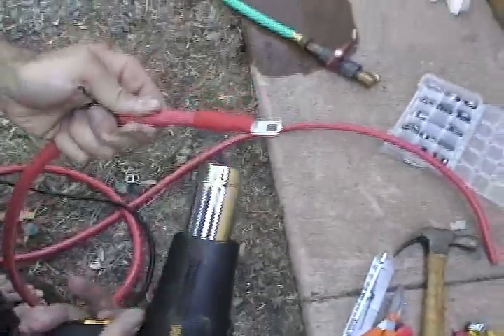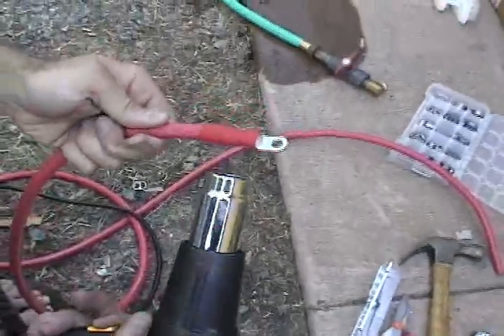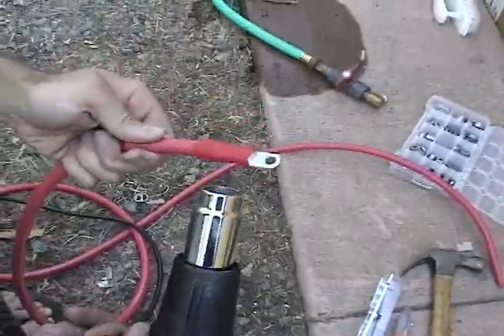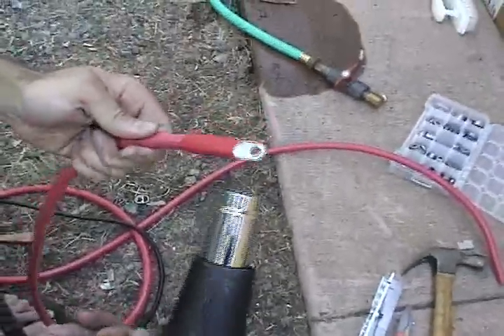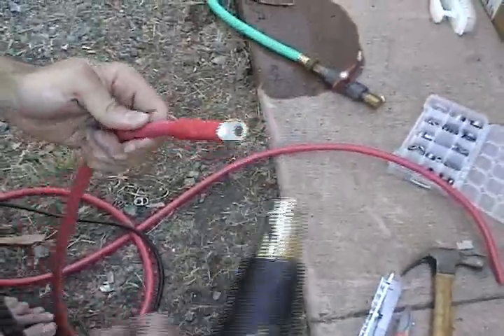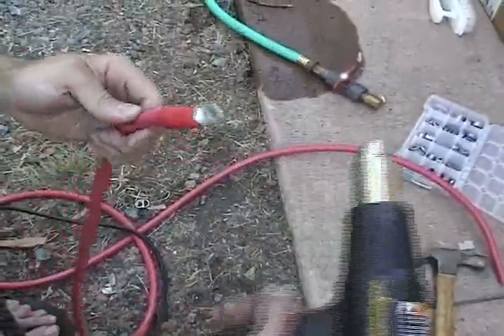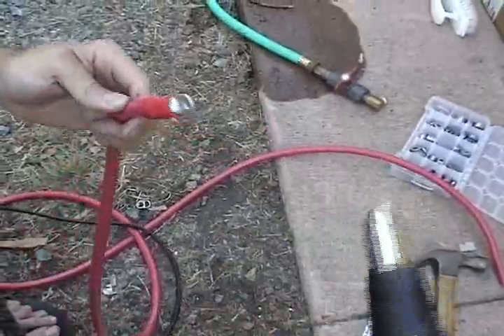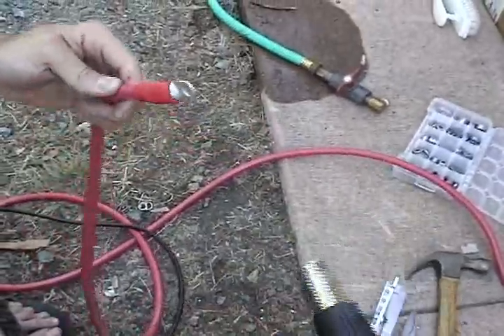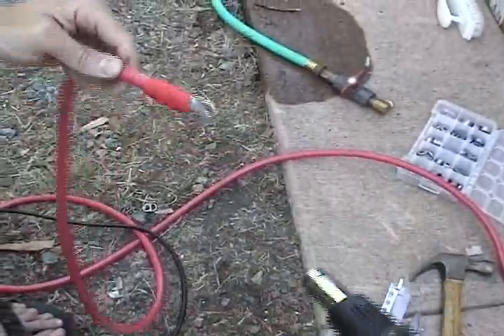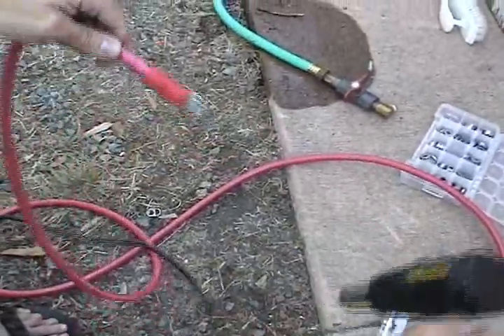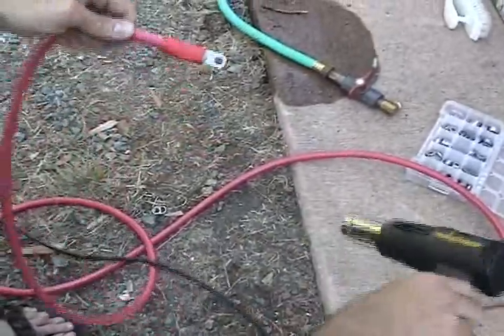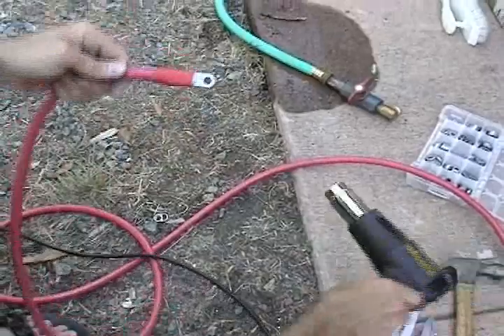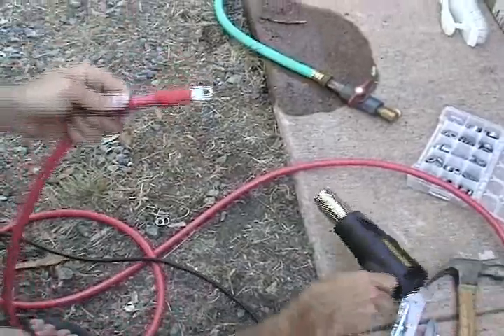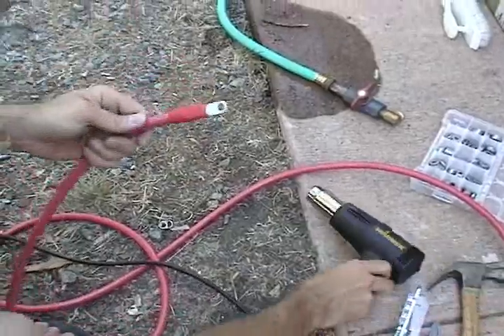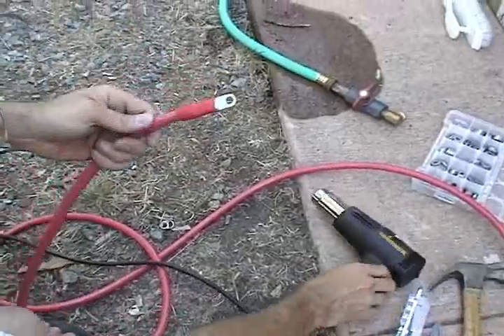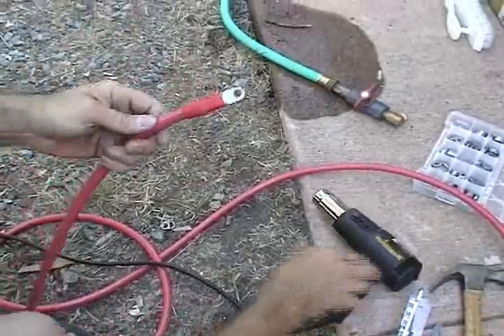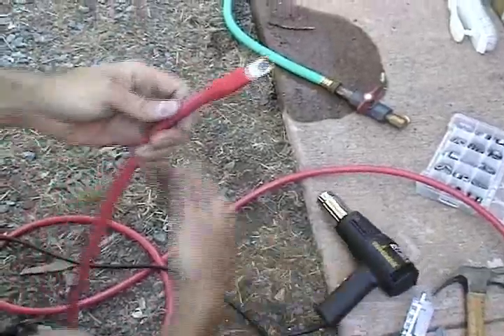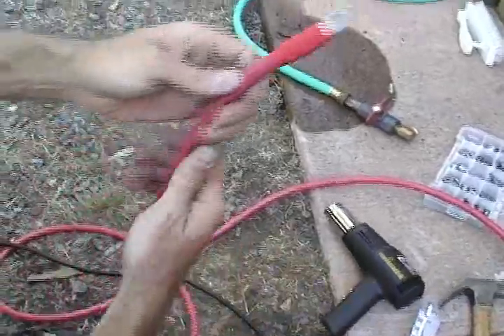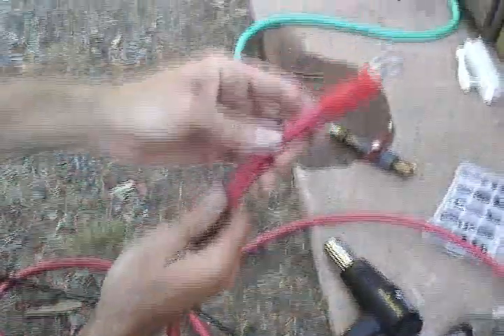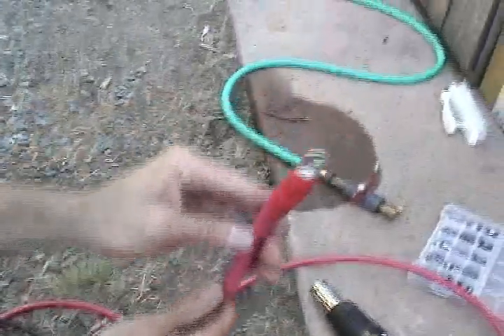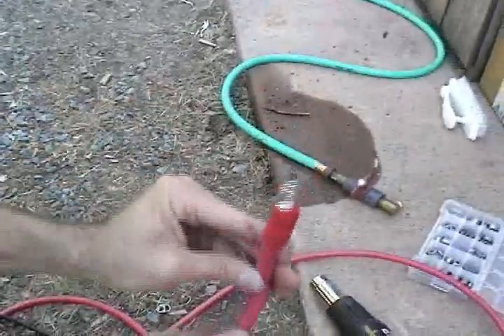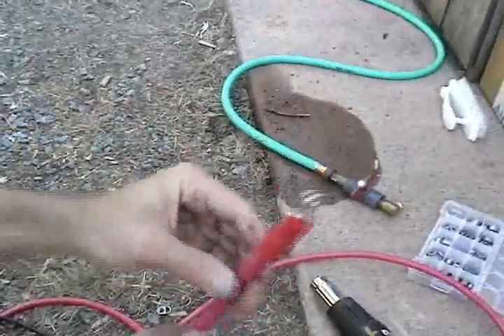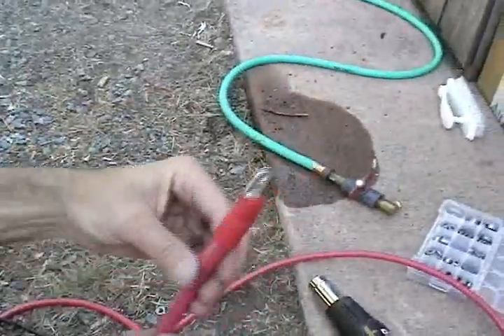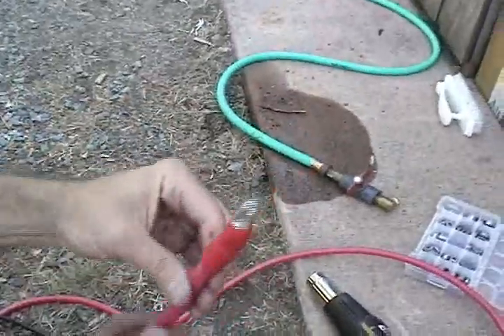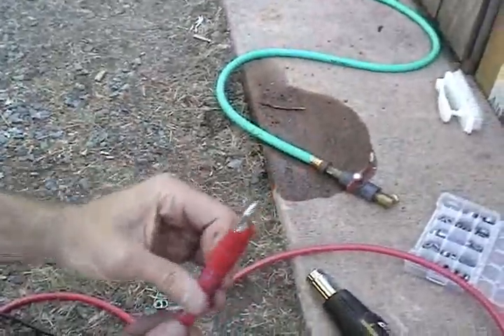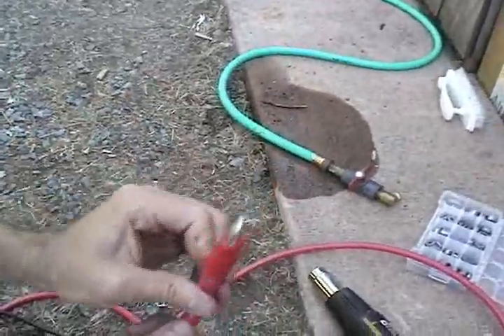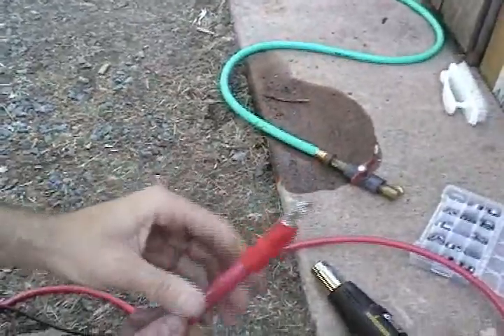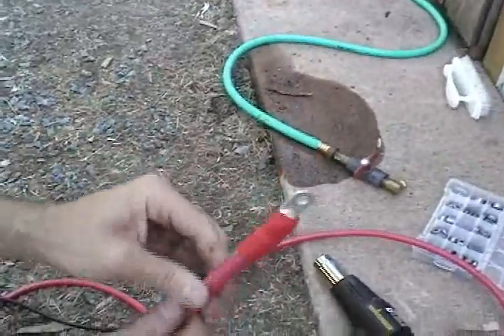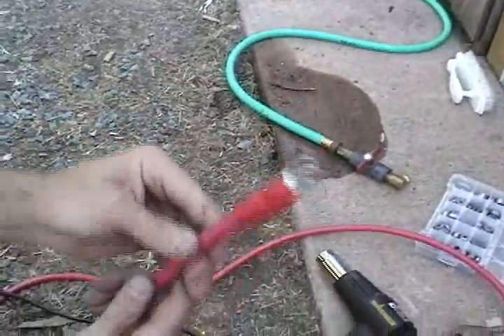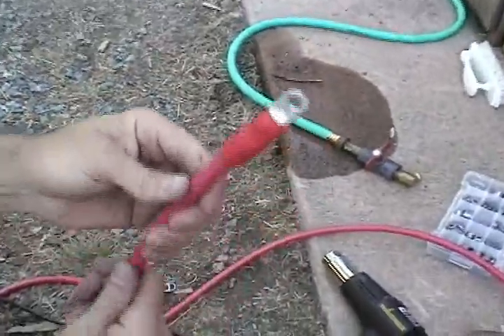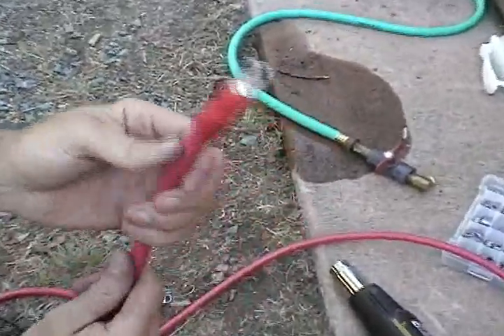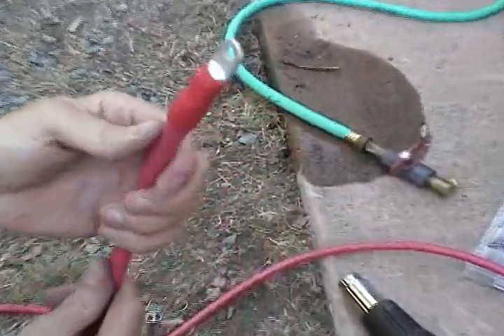And that's that. Waterproof one gauge battery terminal cable.